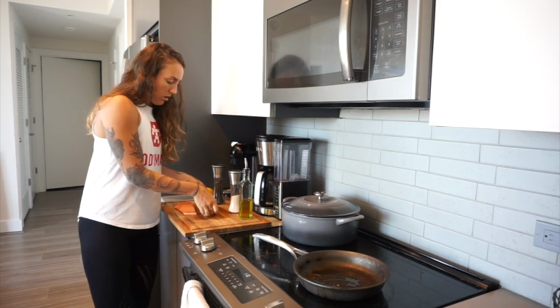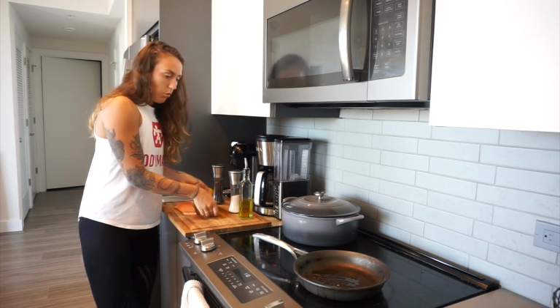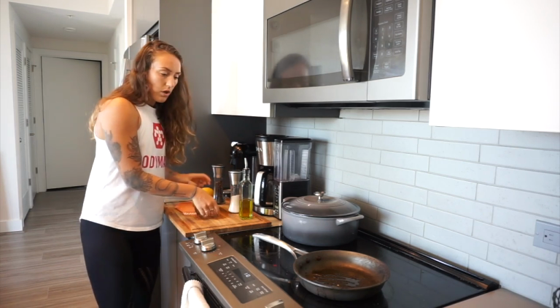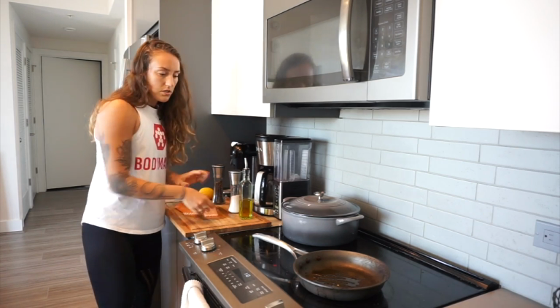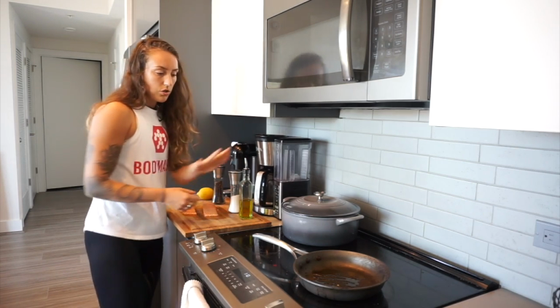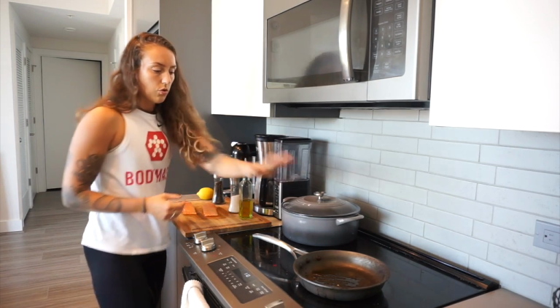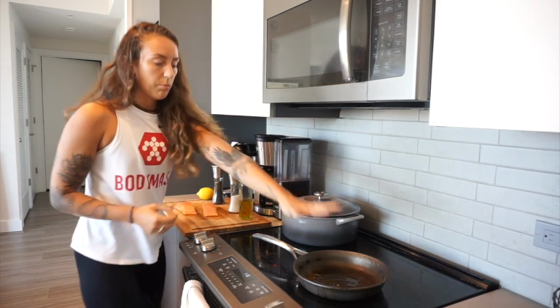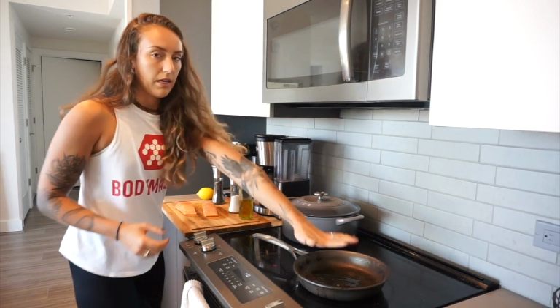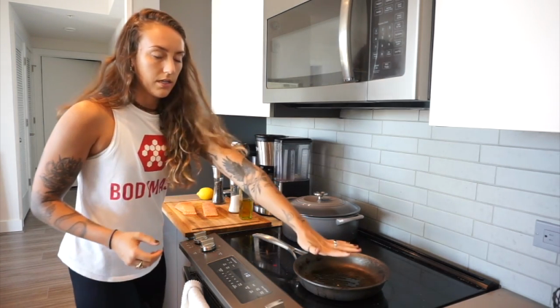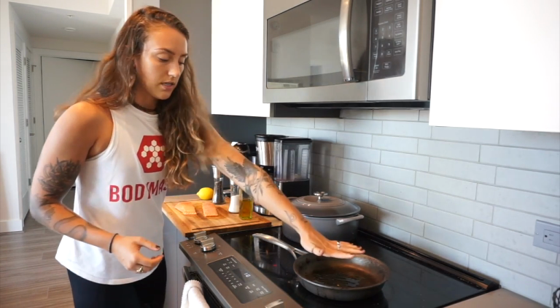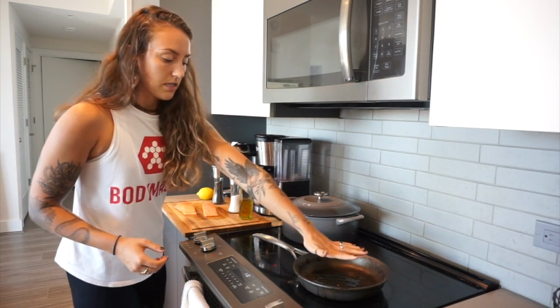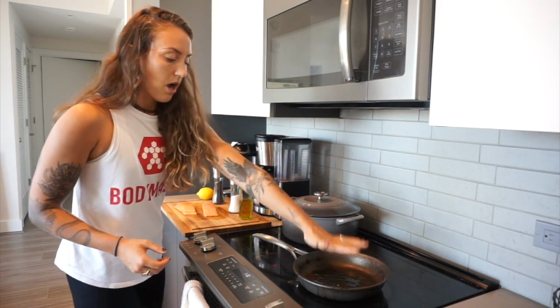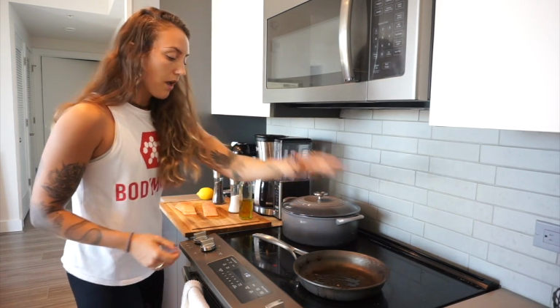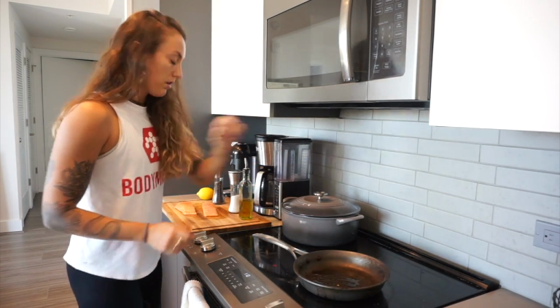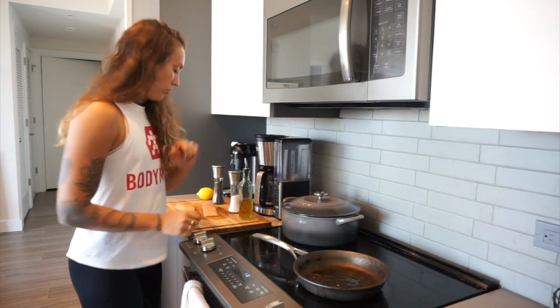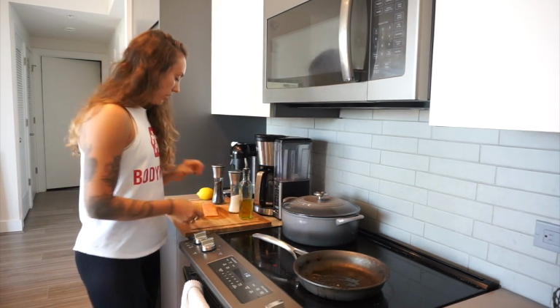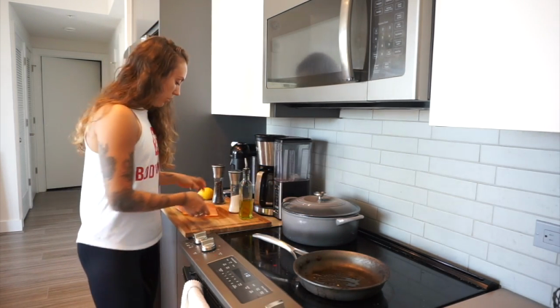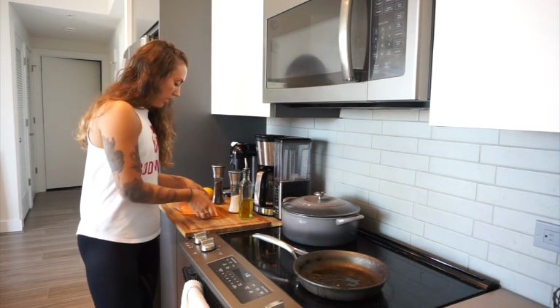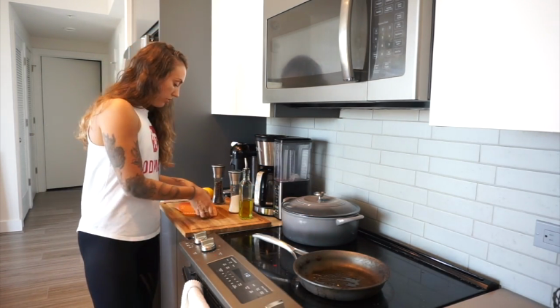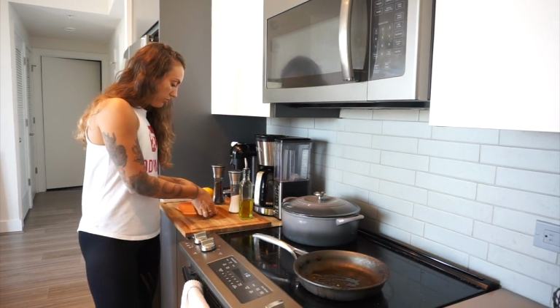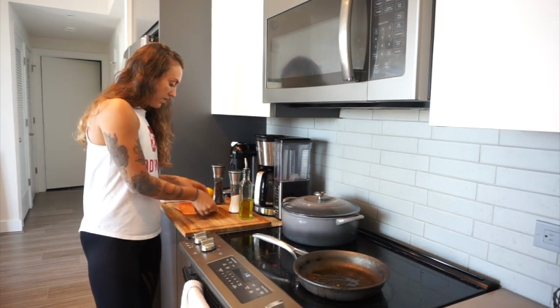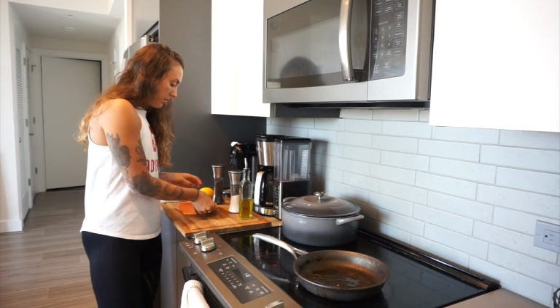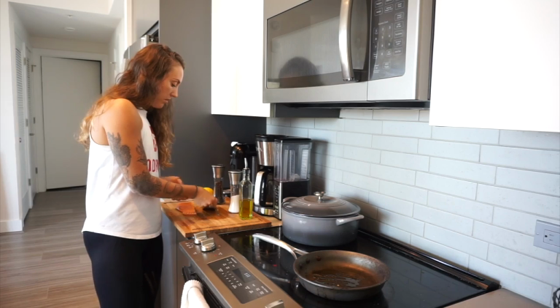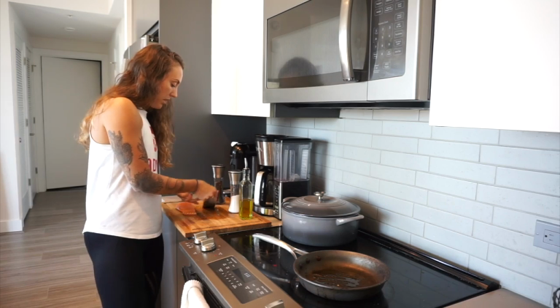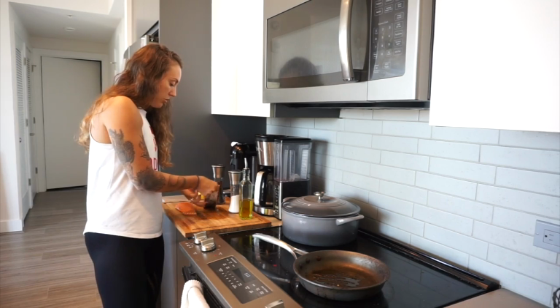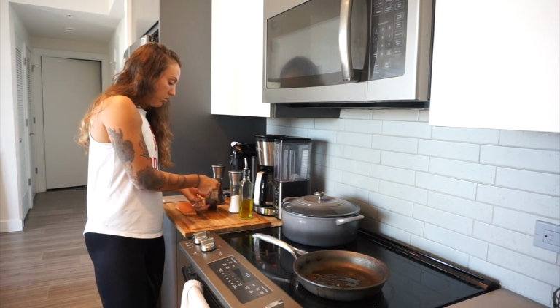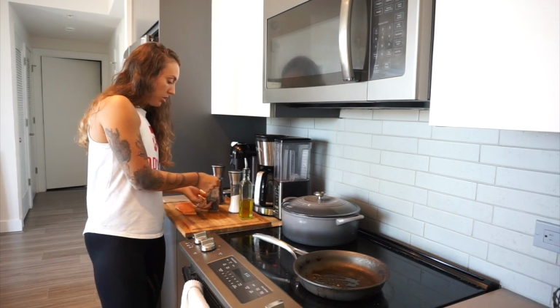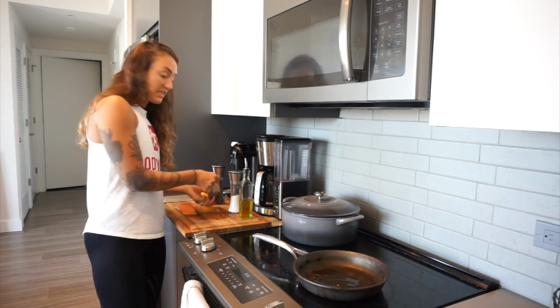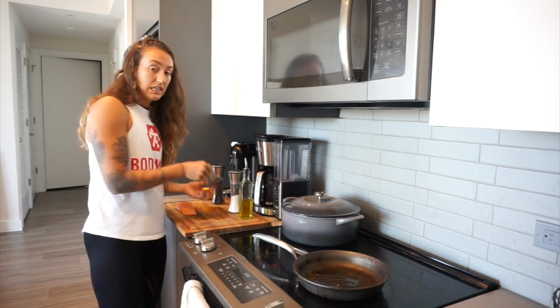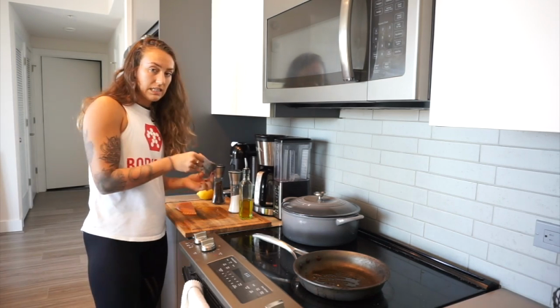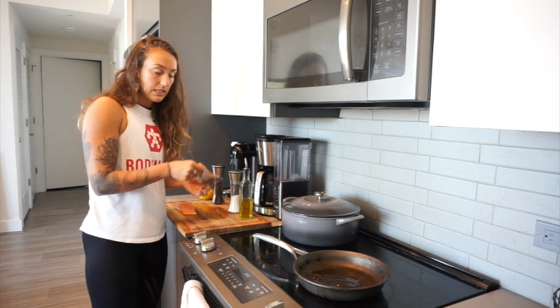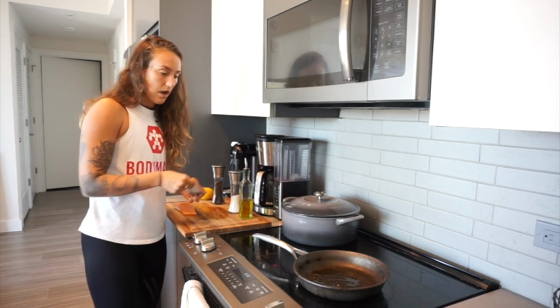Once your pan is nice and hot, we're going to go ahead and throw the salmon in the pan. You're going to put it skin side down.